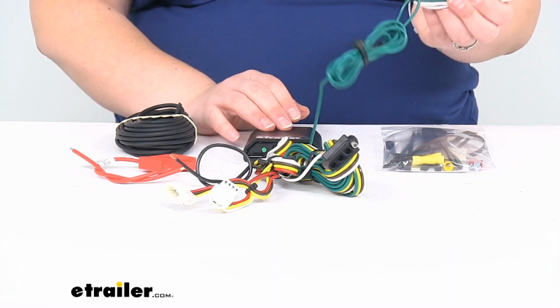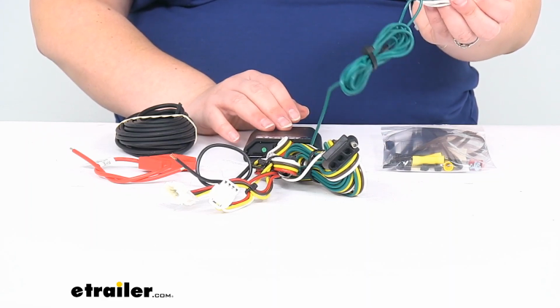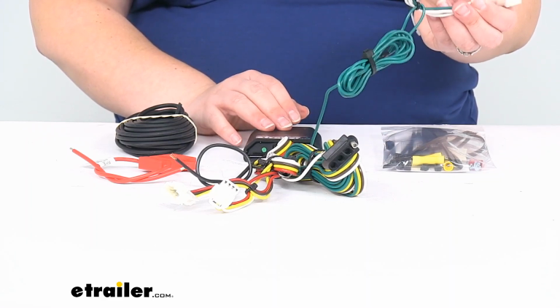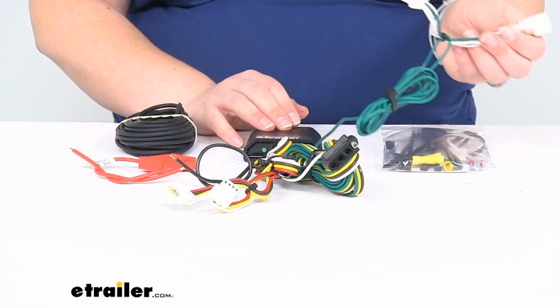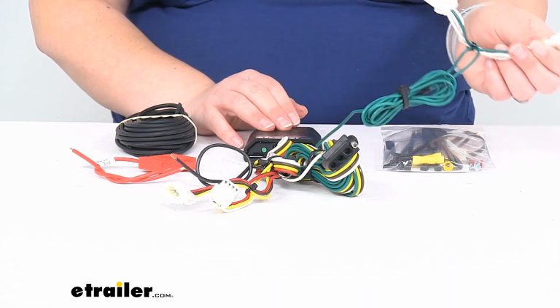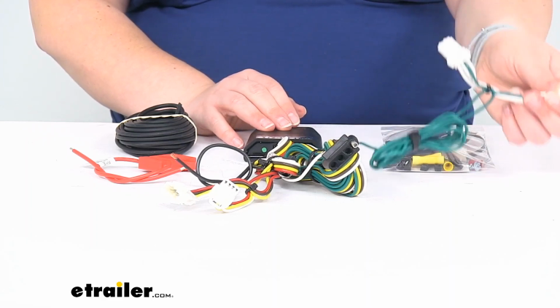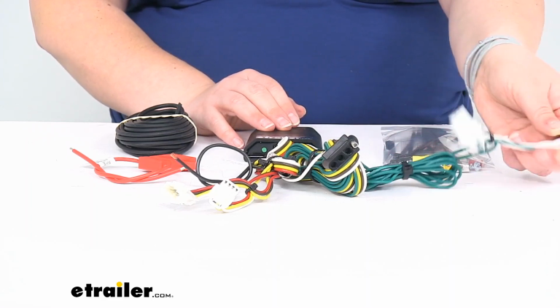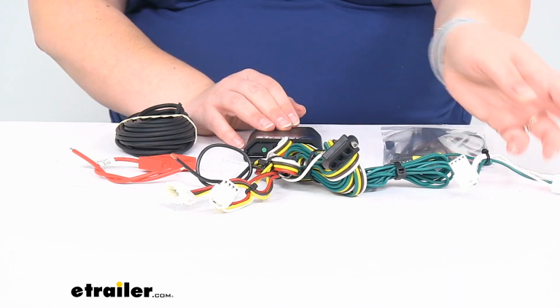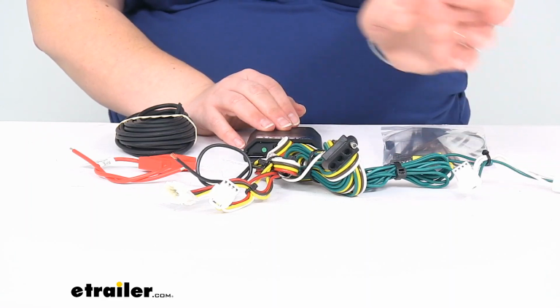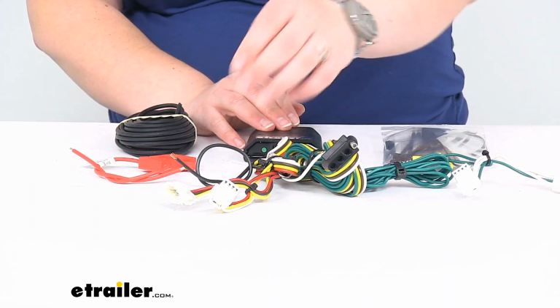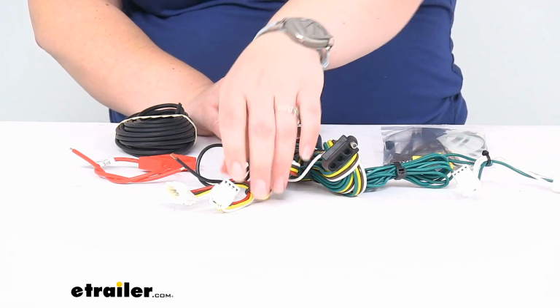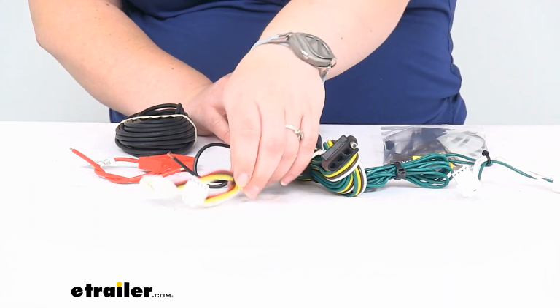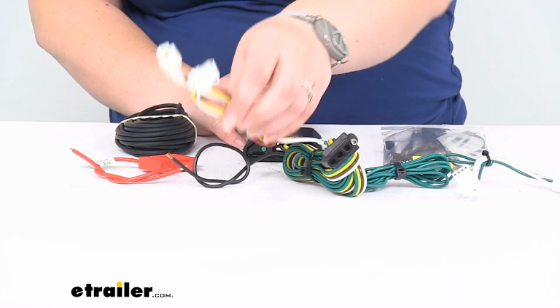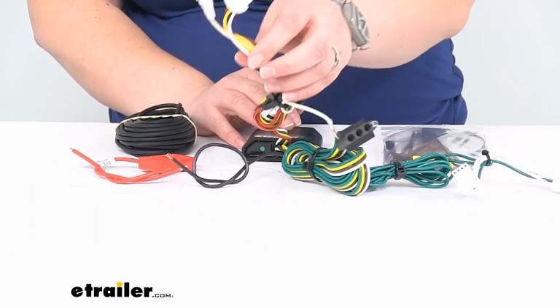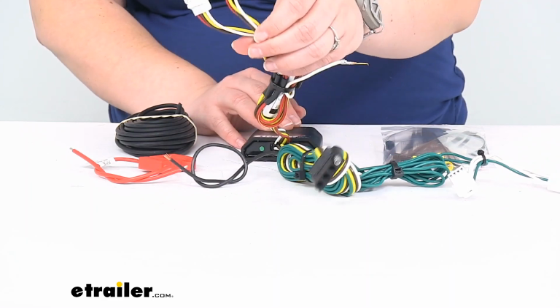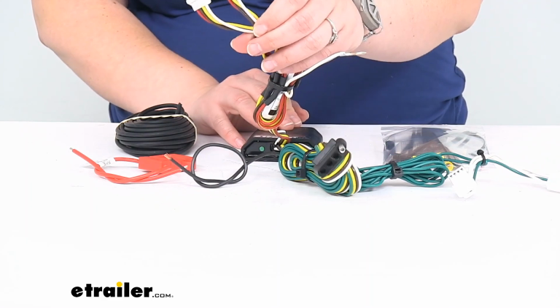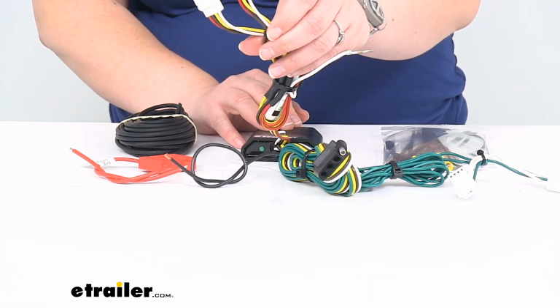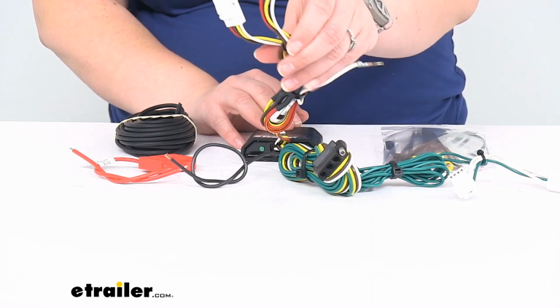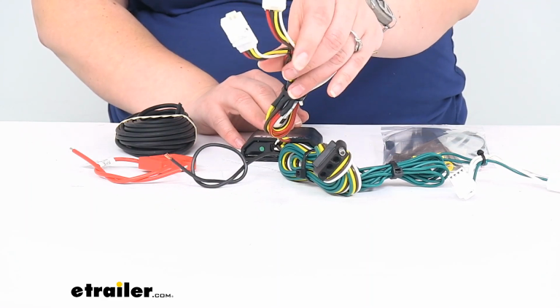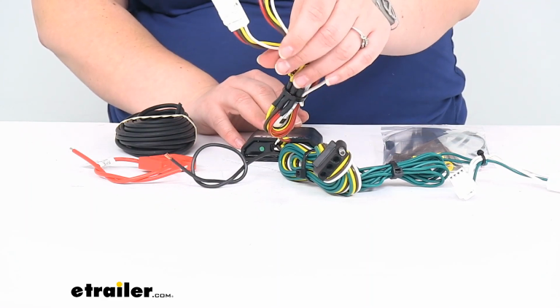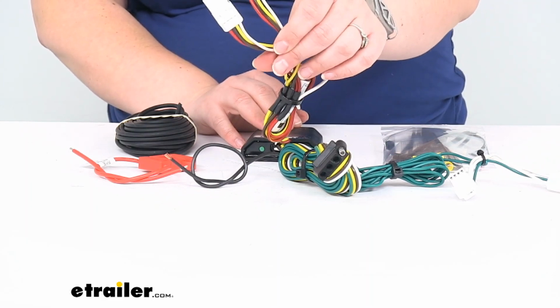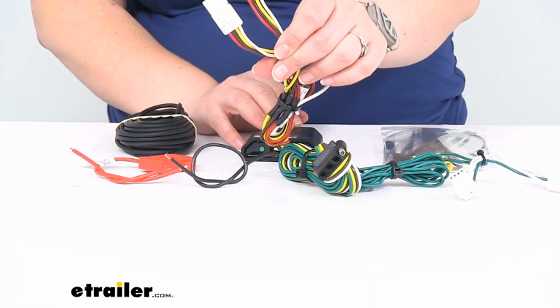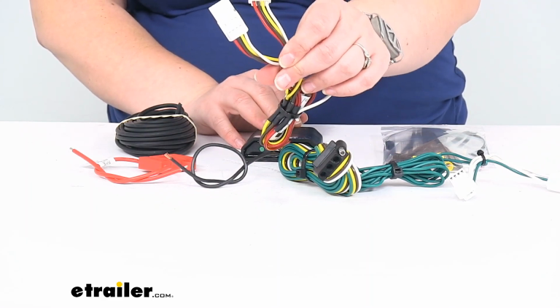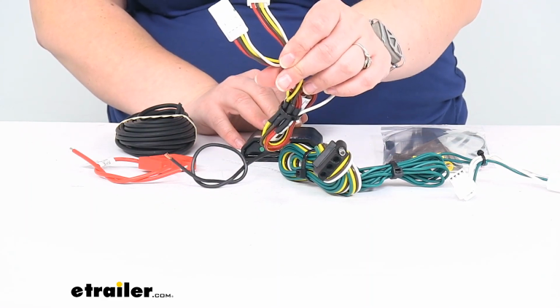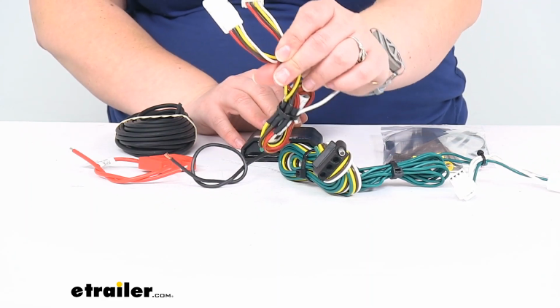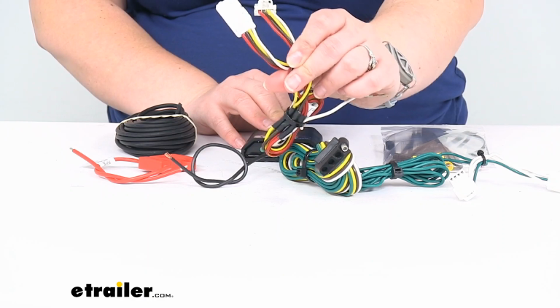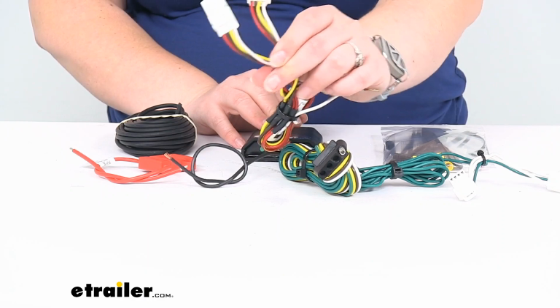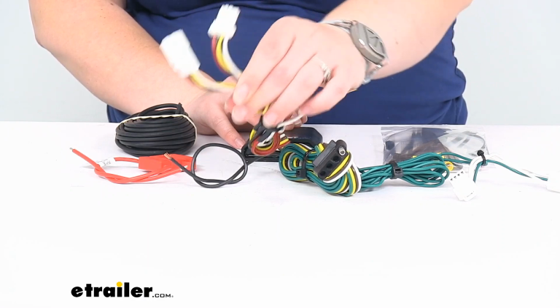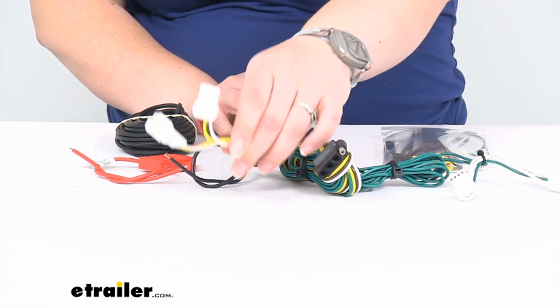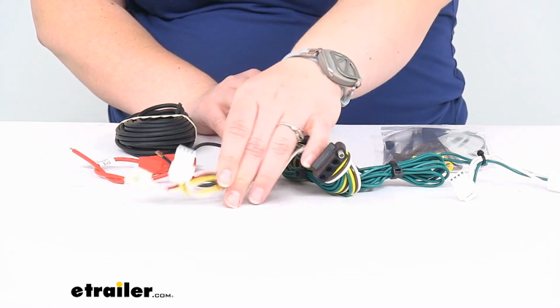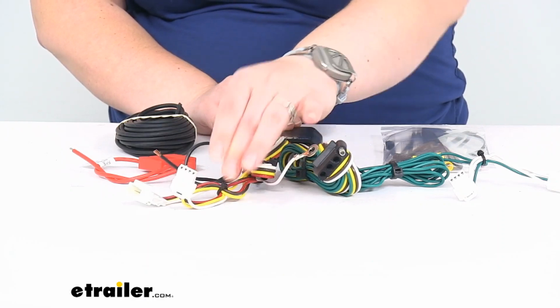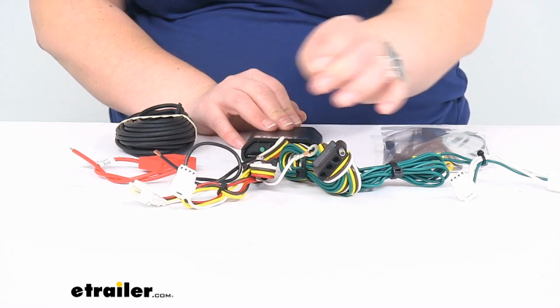The green wire goes on the passenger side, and yellow, brown, and red go on the driver's side.